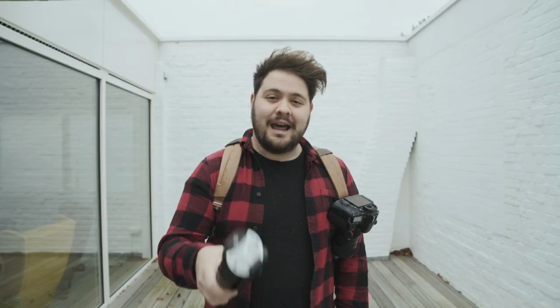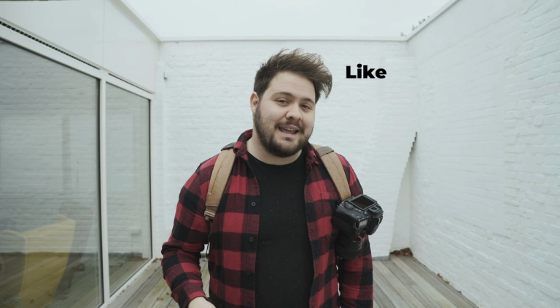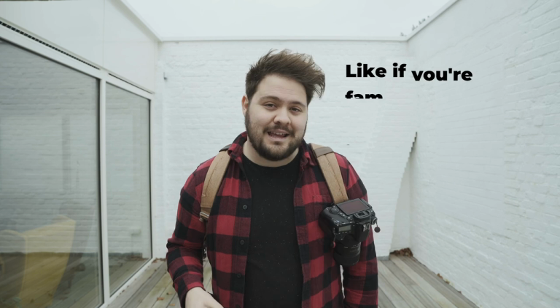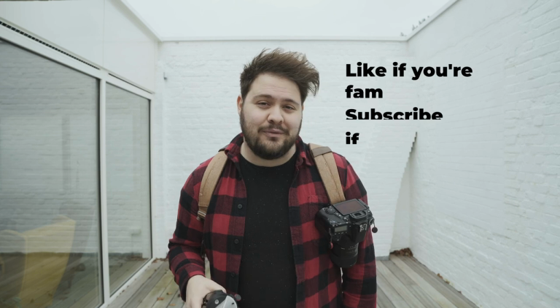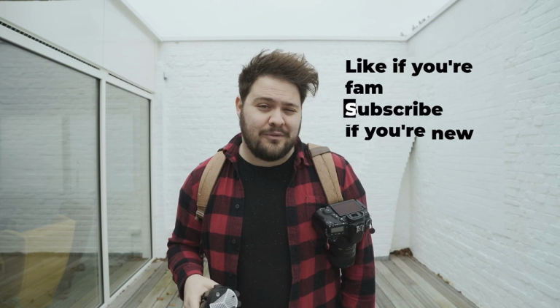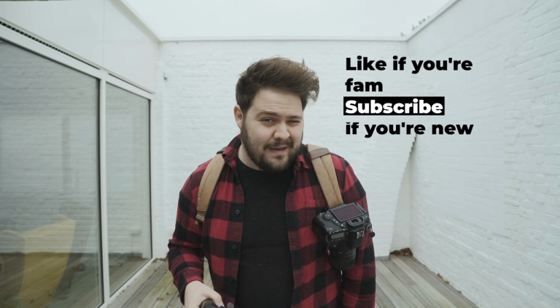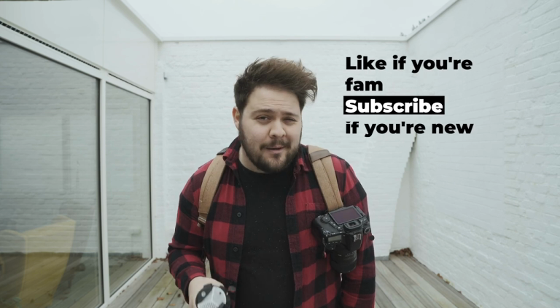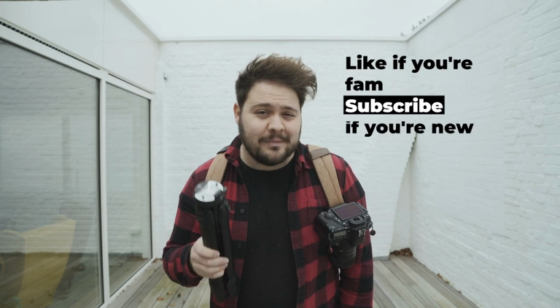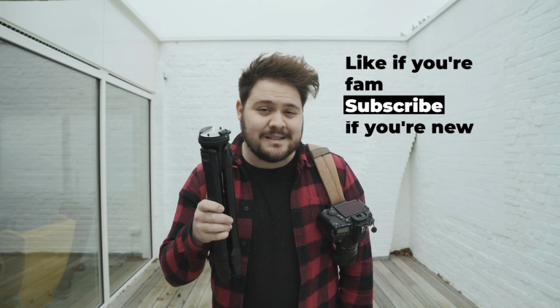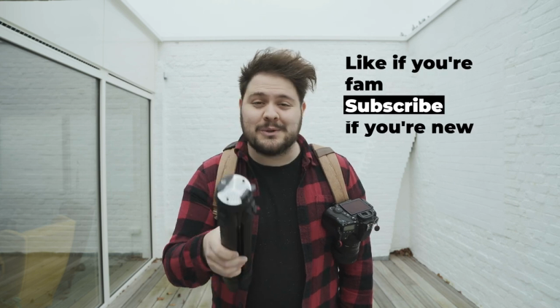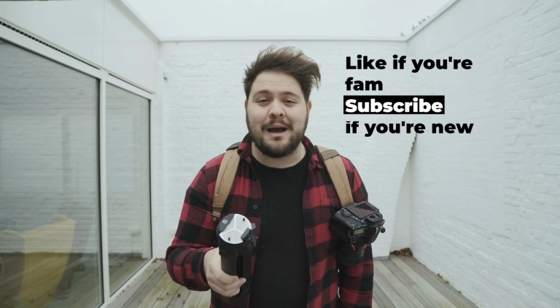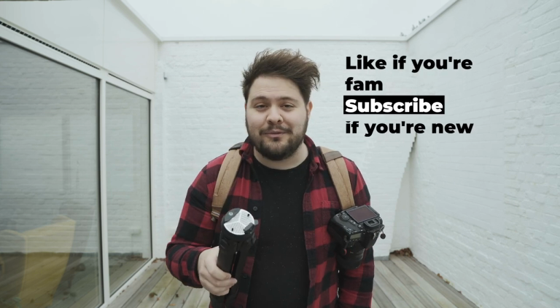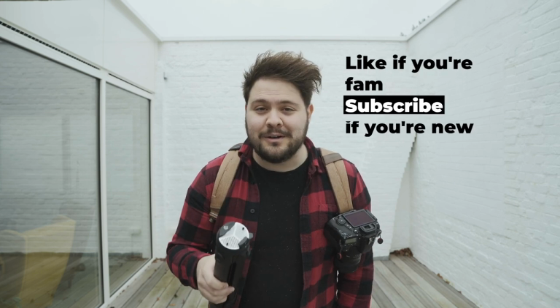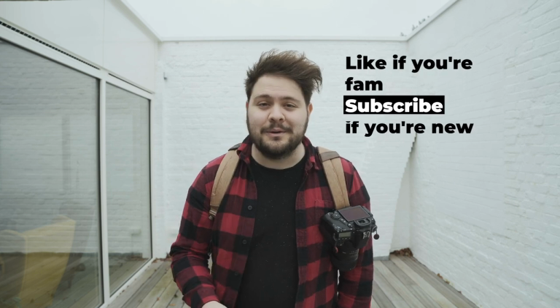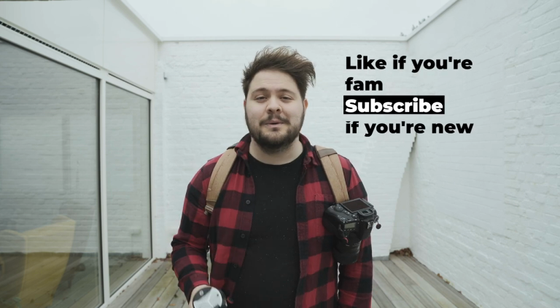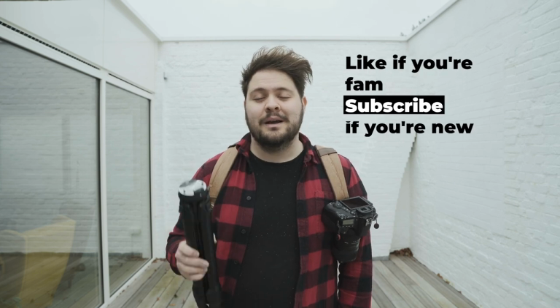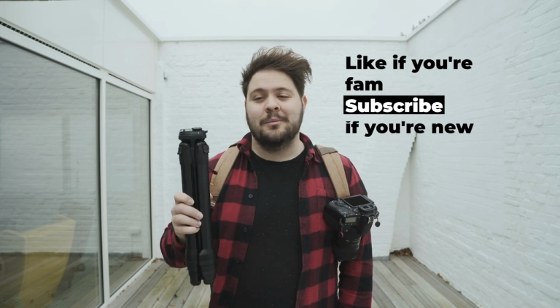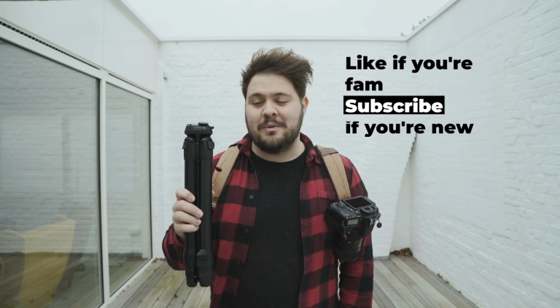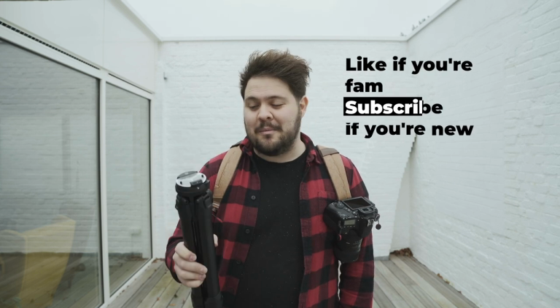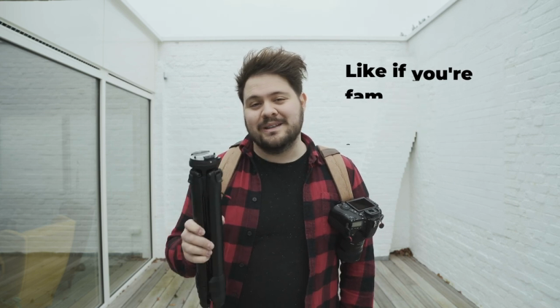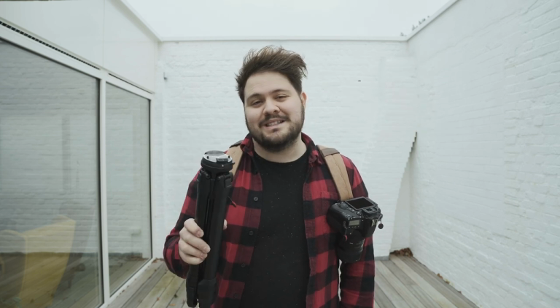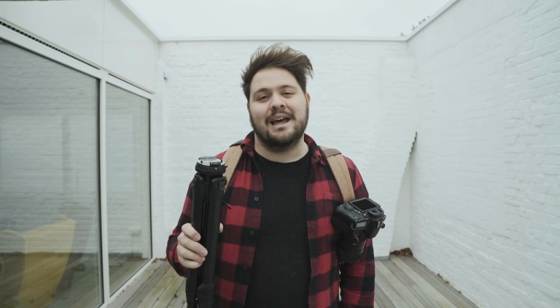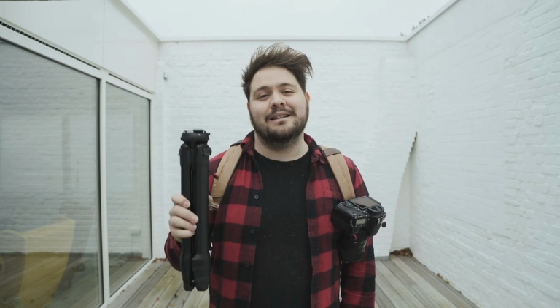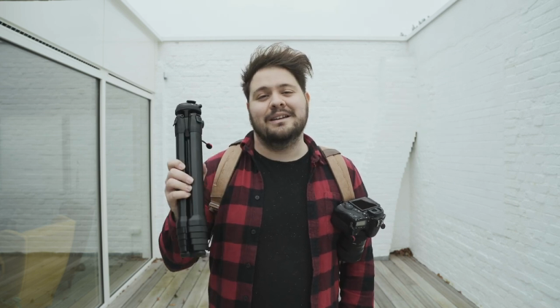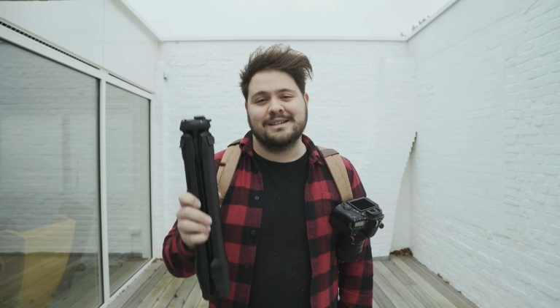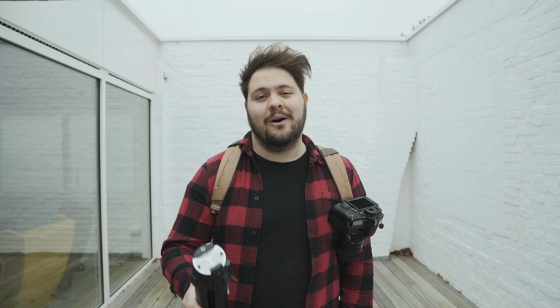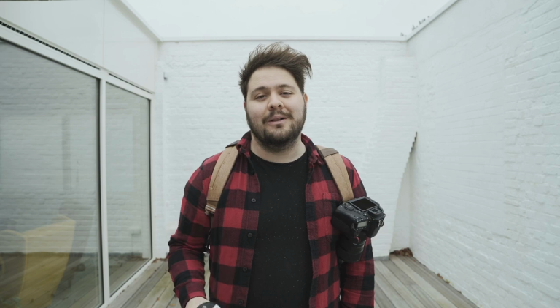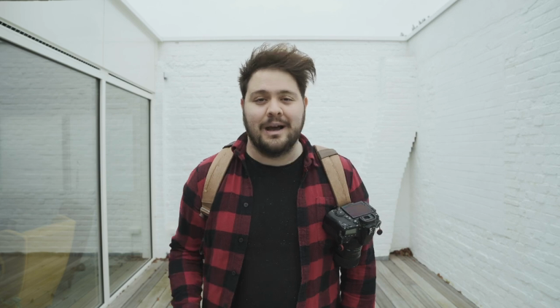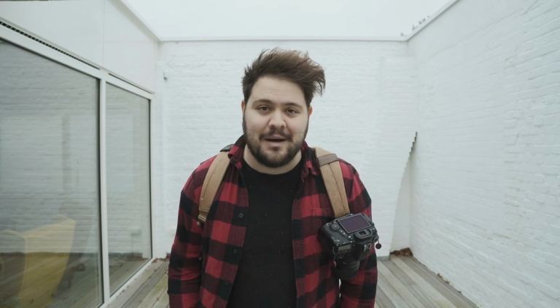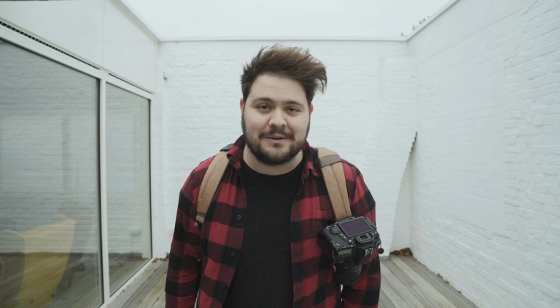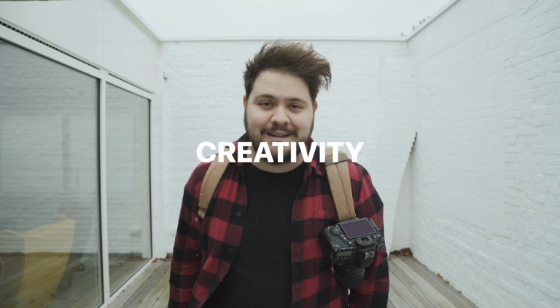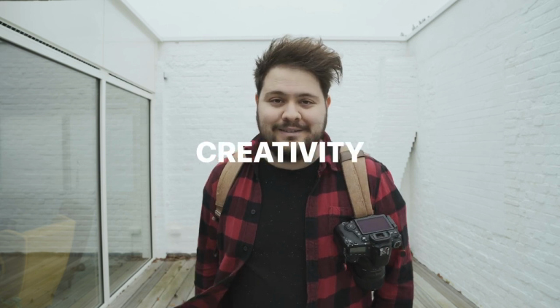Like if you're a fan, subscribe if you're new. But remember — this channel is all about creativity.